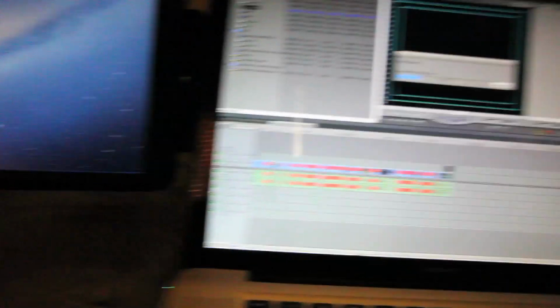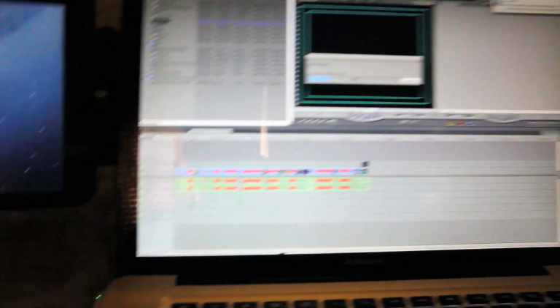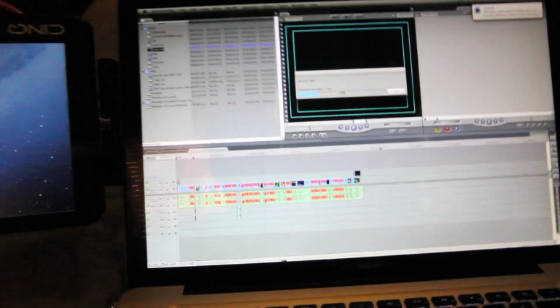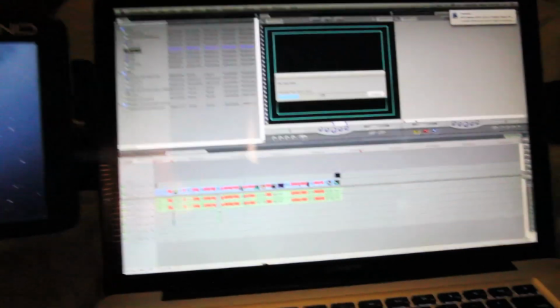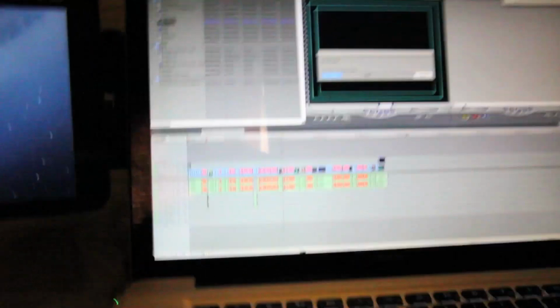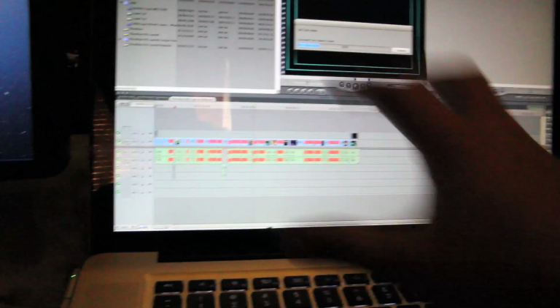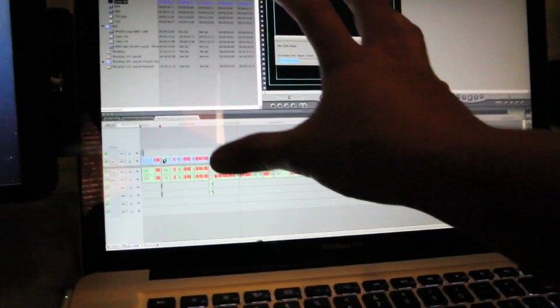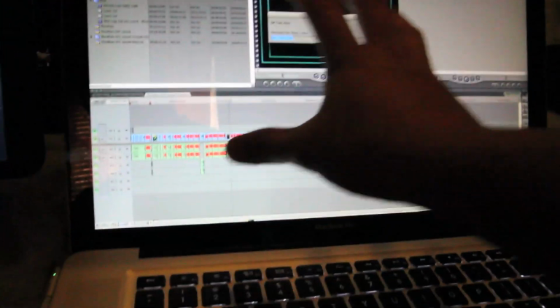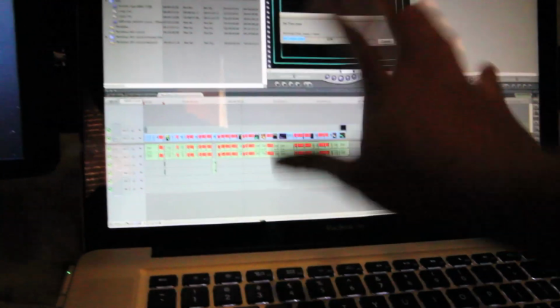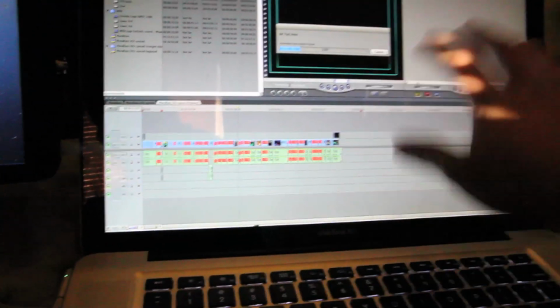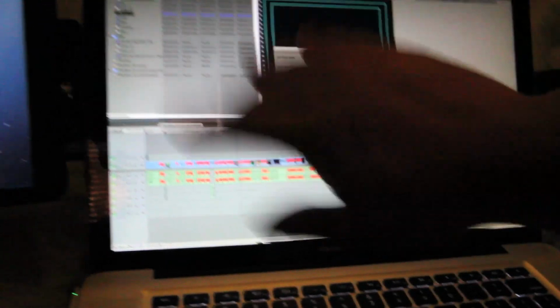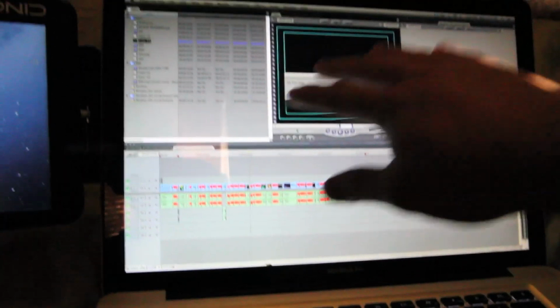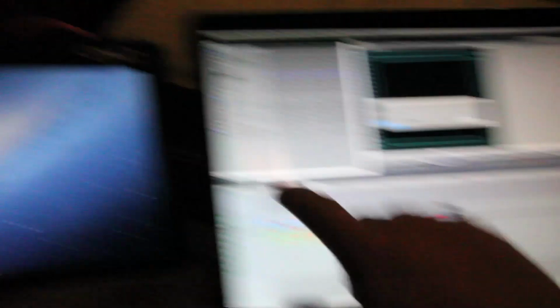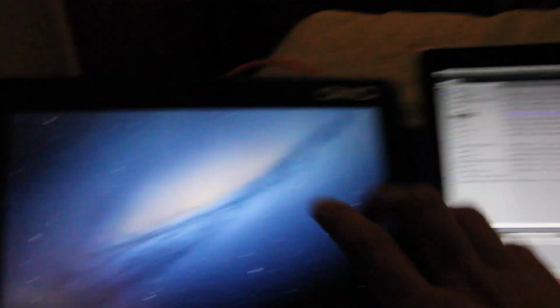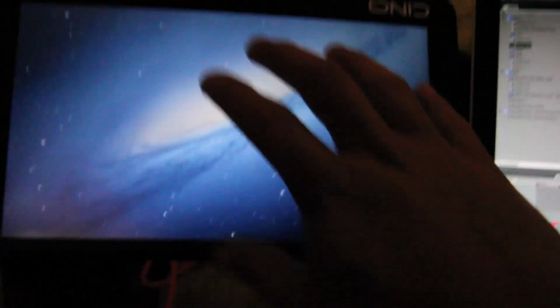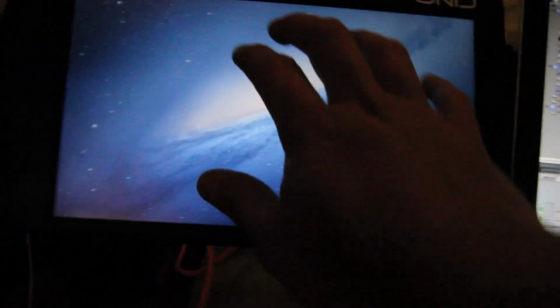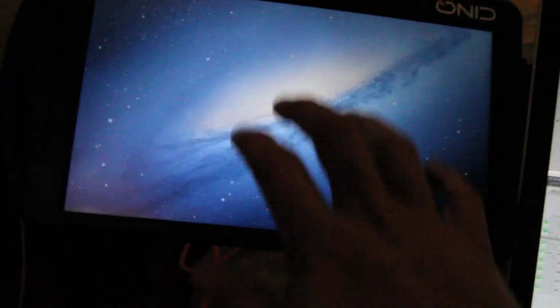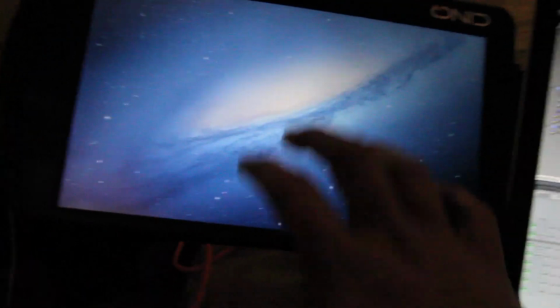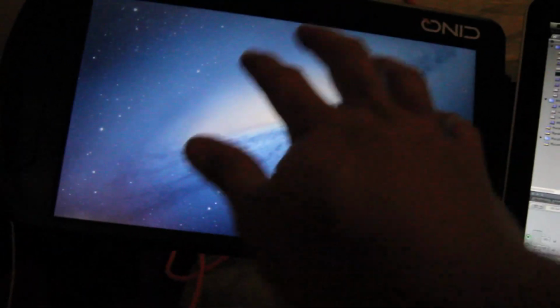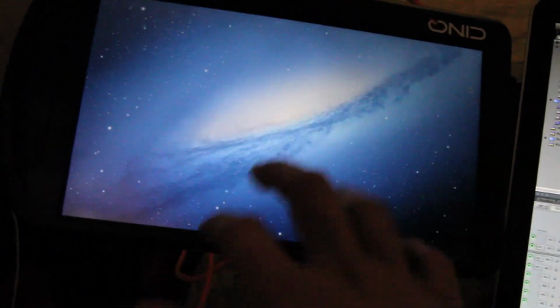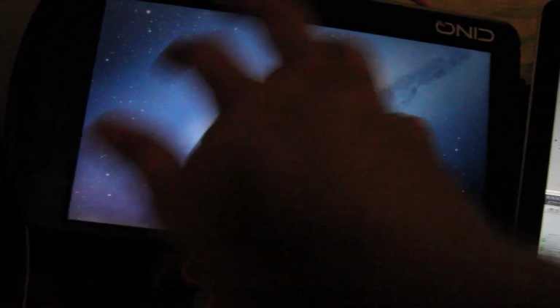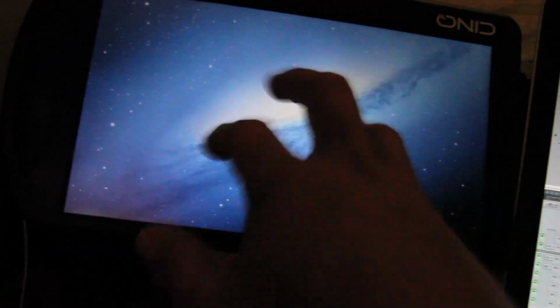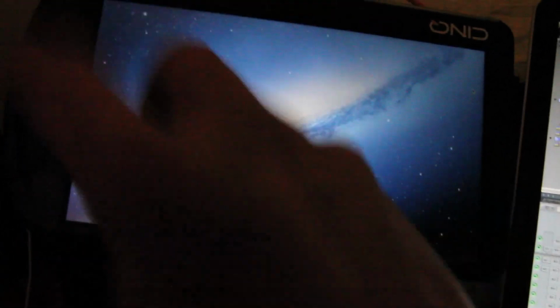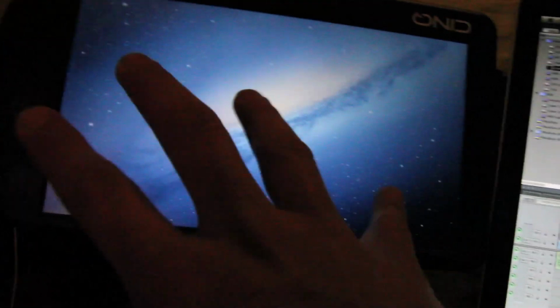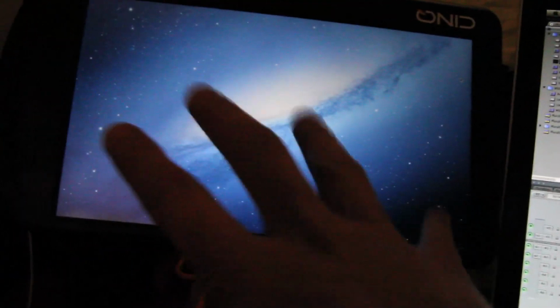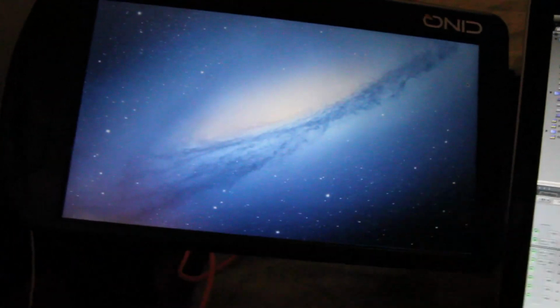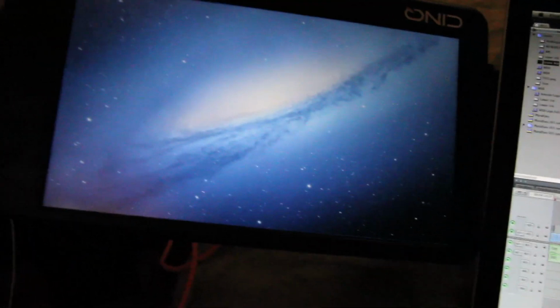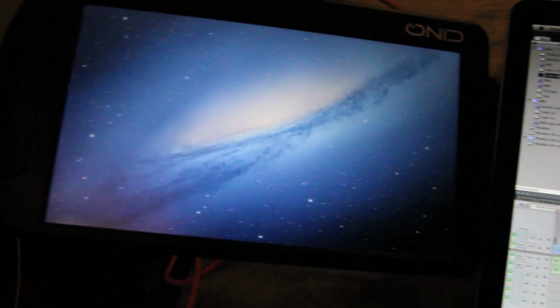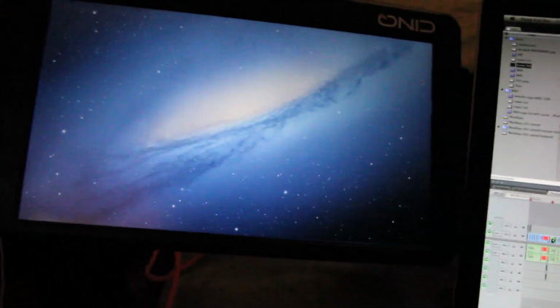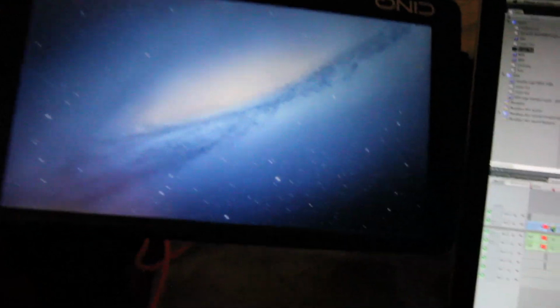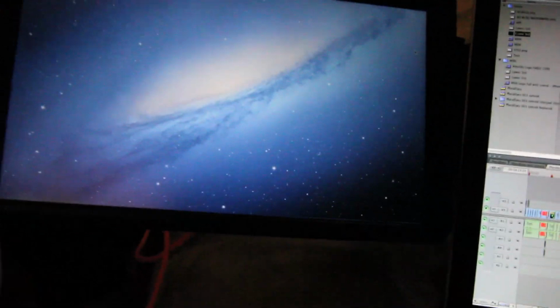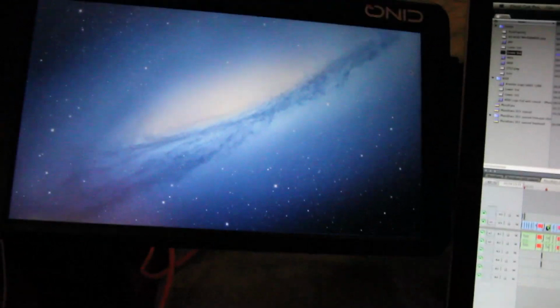Let's say I'm DJing — I can have my DJ screen here, I can have my playlist, my names, whatever I need coming up here. Really, really handy.